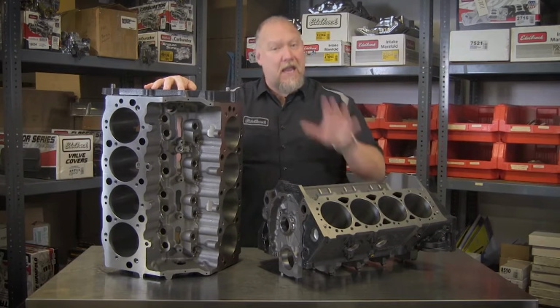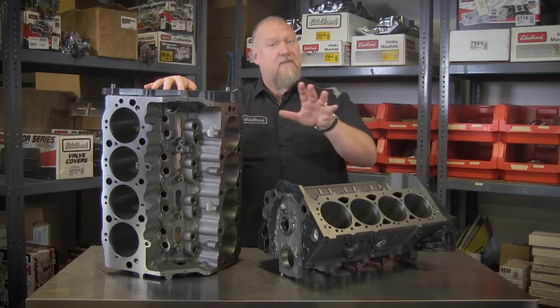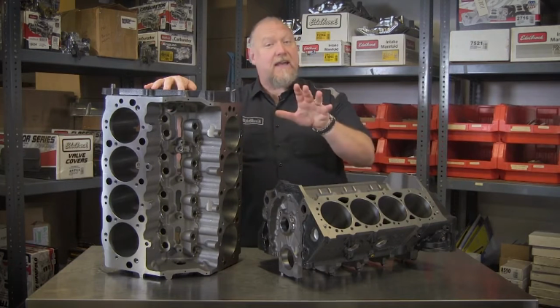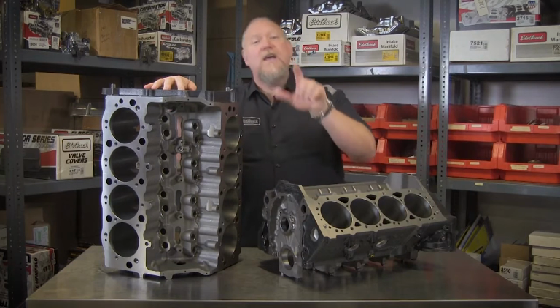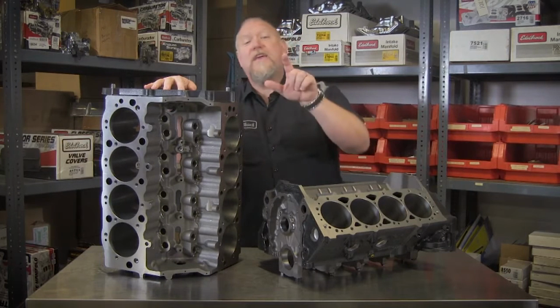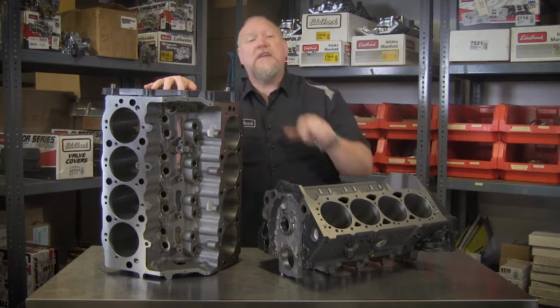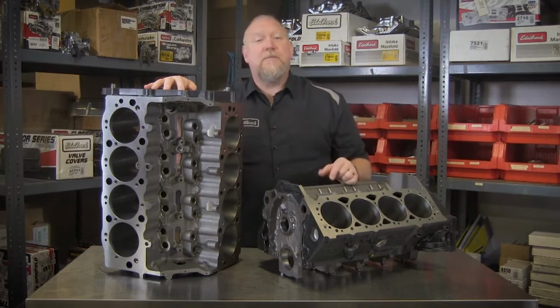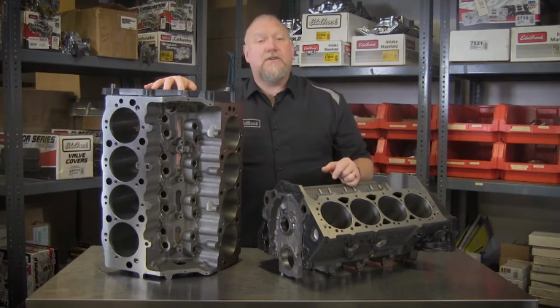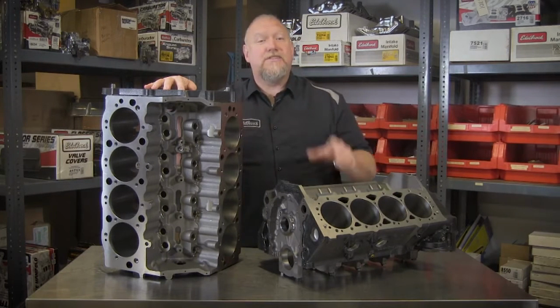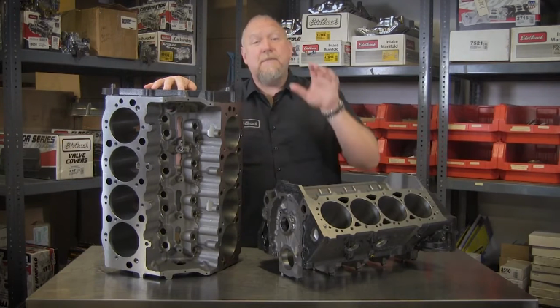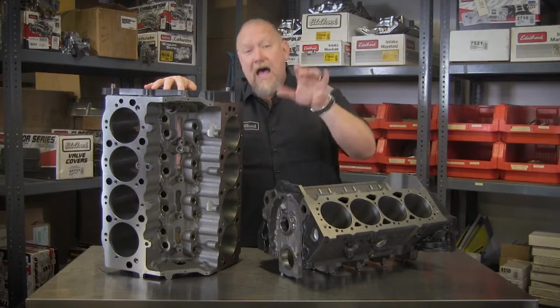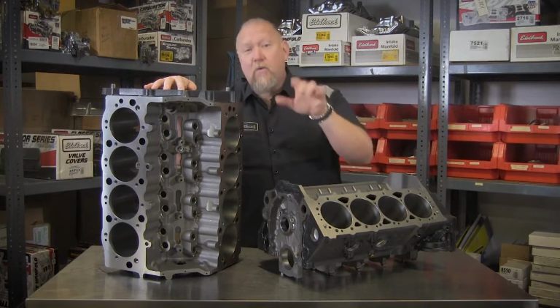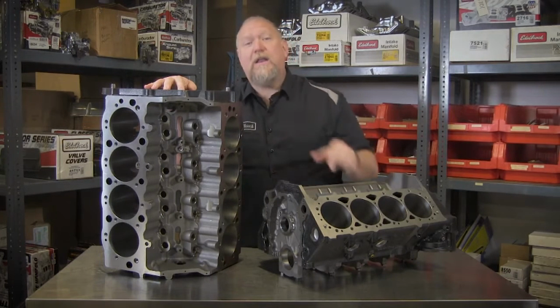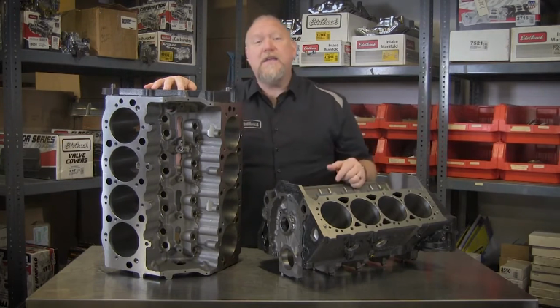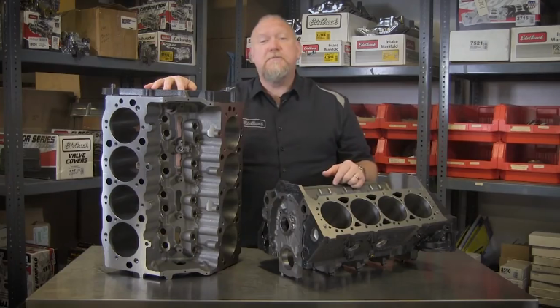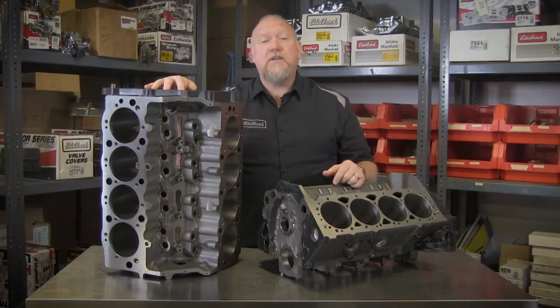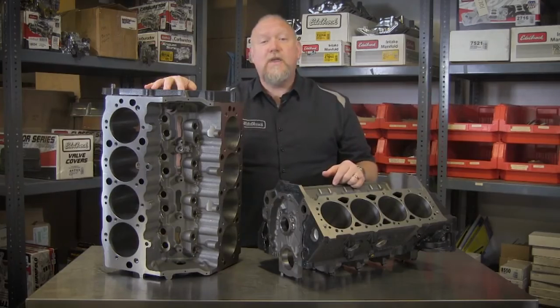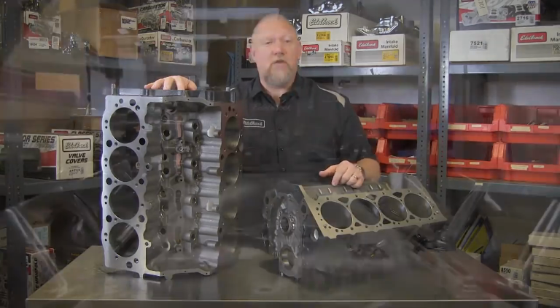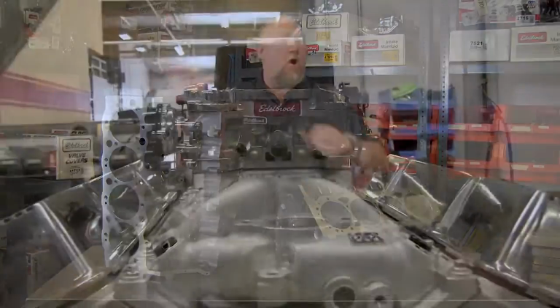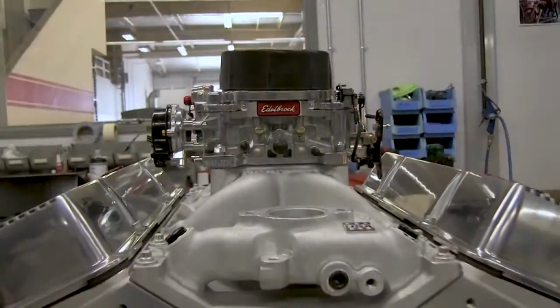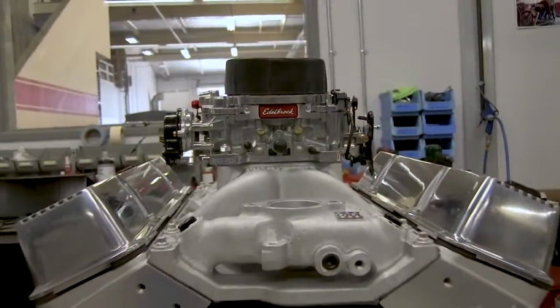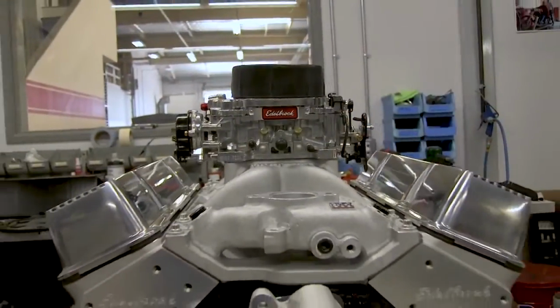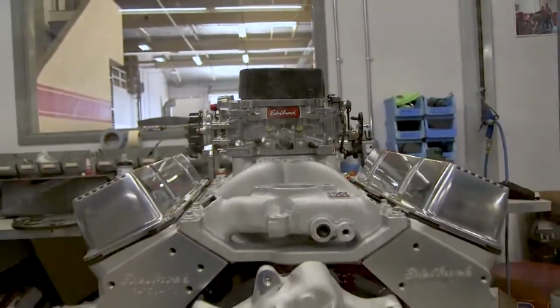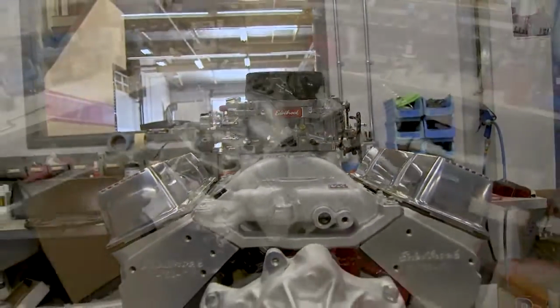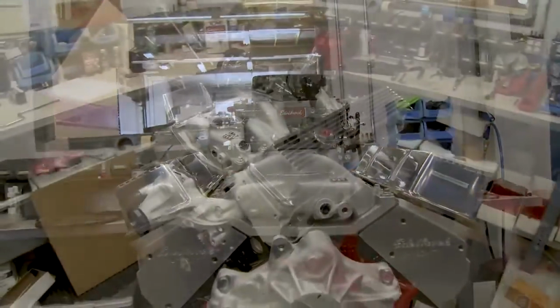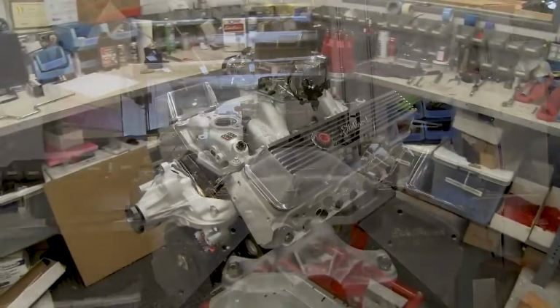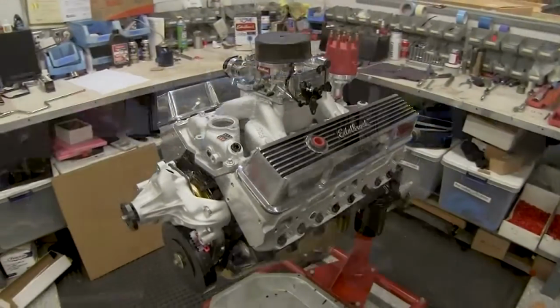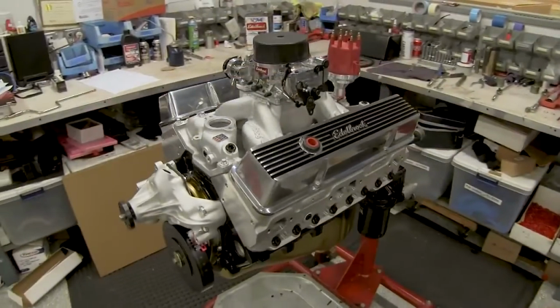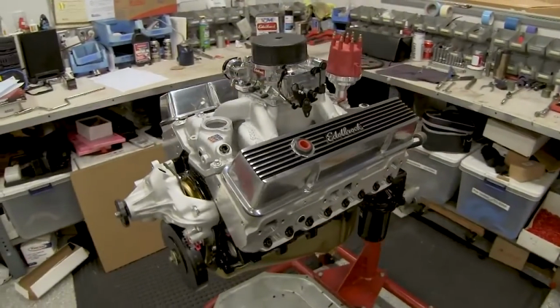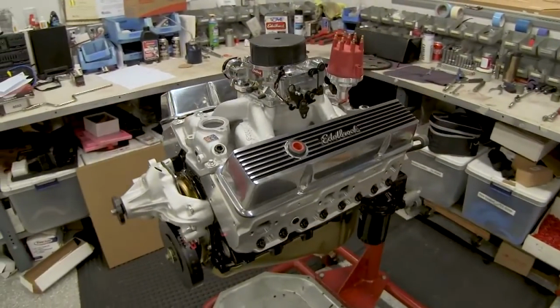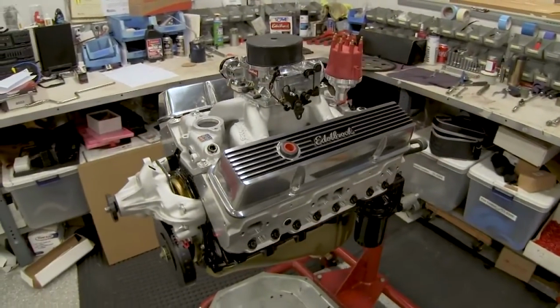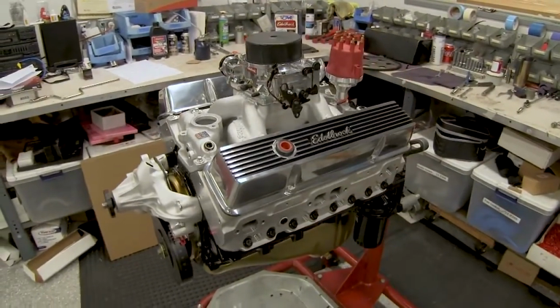In fact, these engine blocks are the same high-quality engine blocks we use in all our Performer RPM Crate engines for Chevy applications.